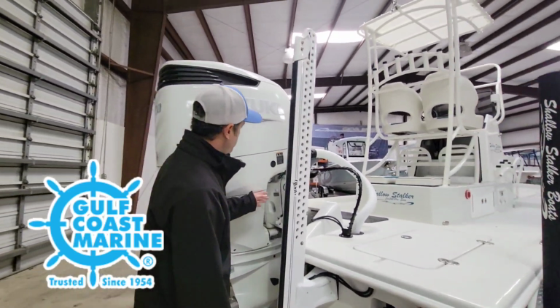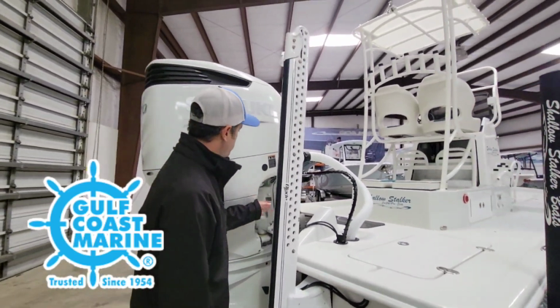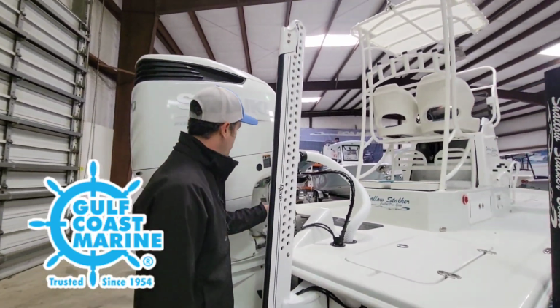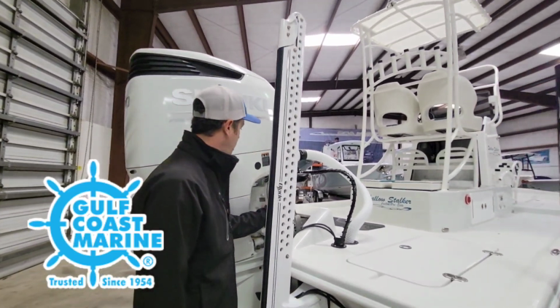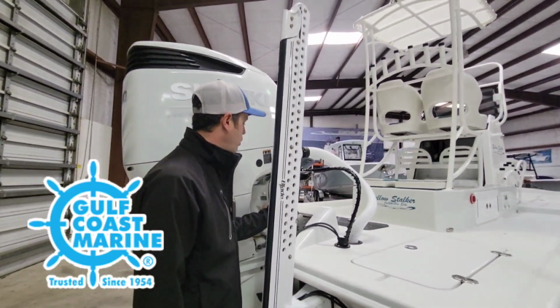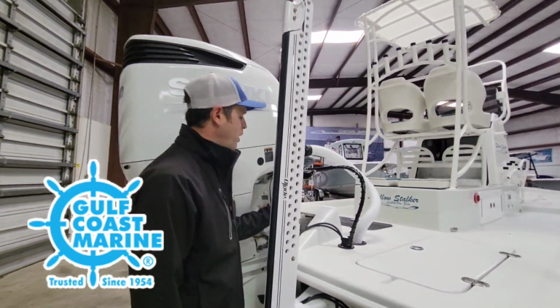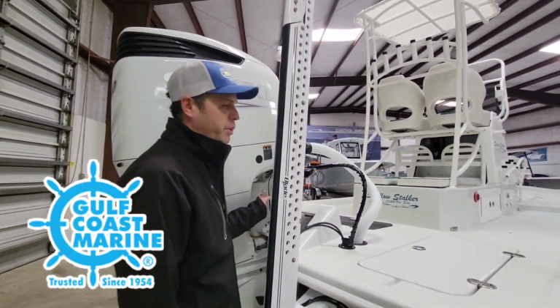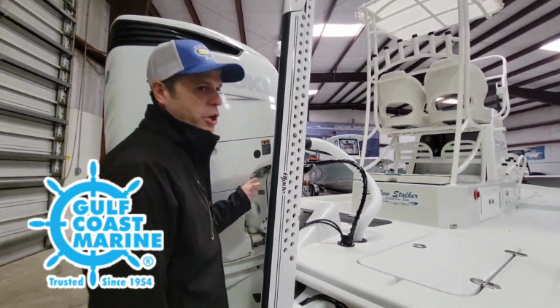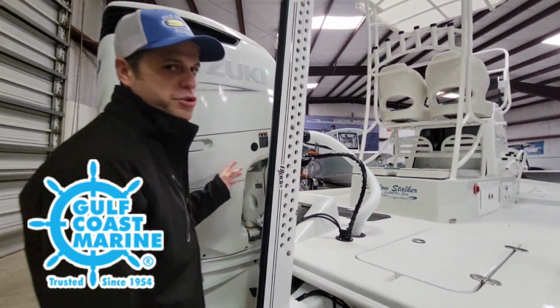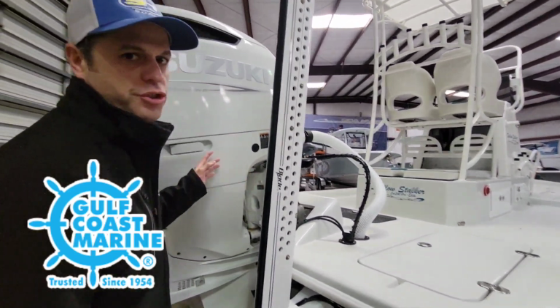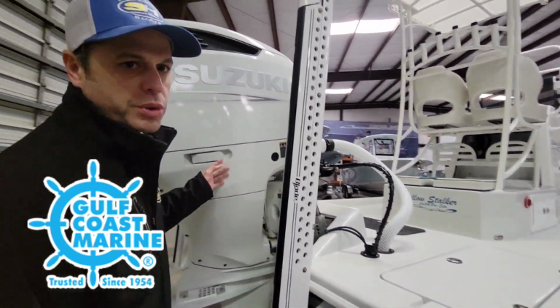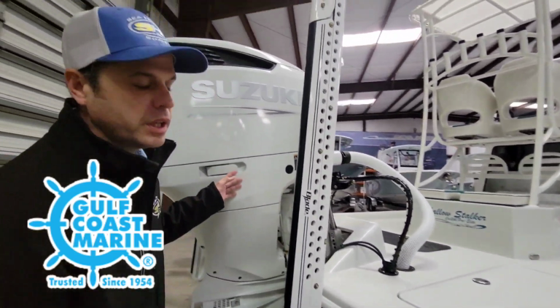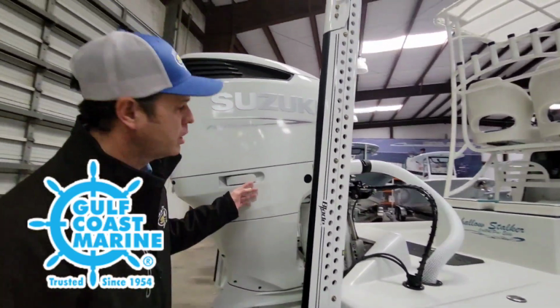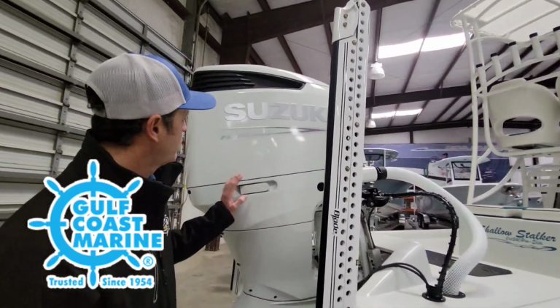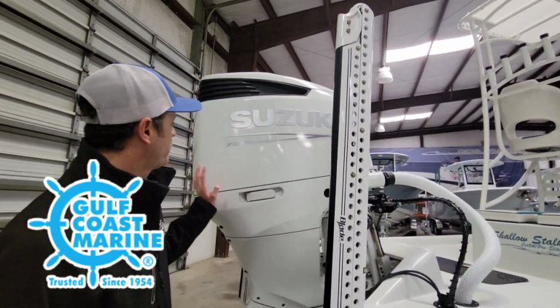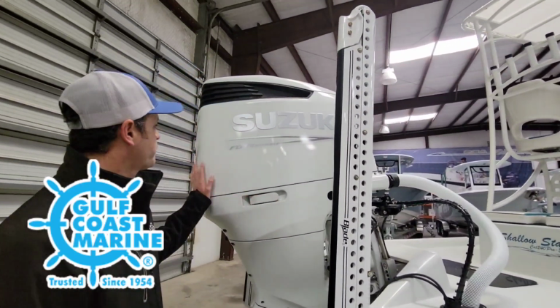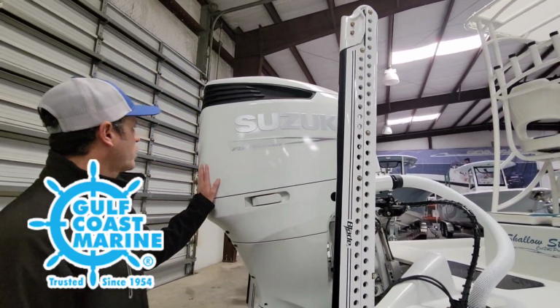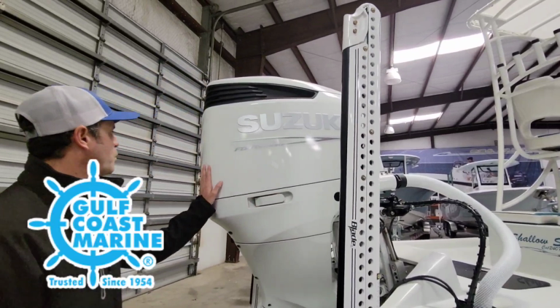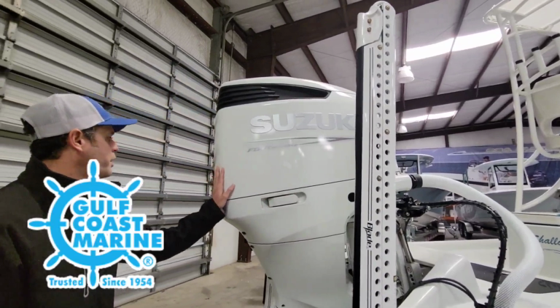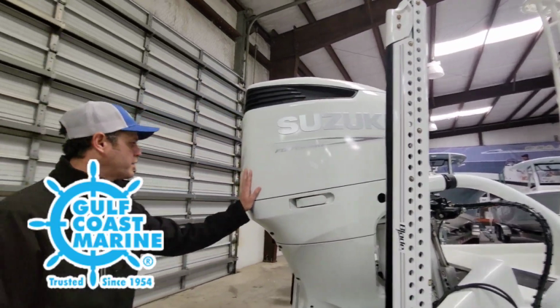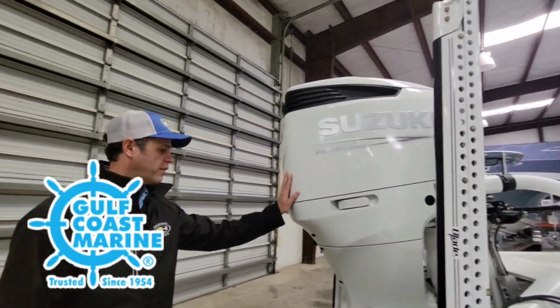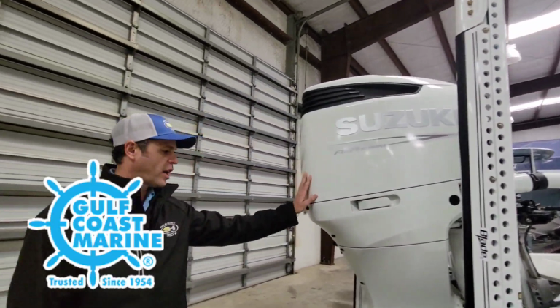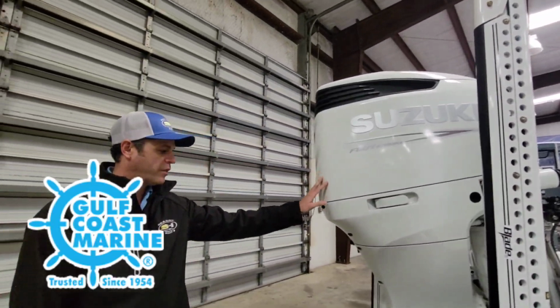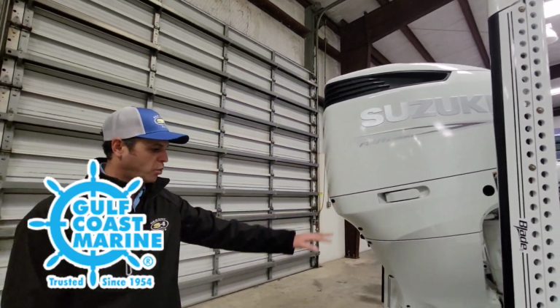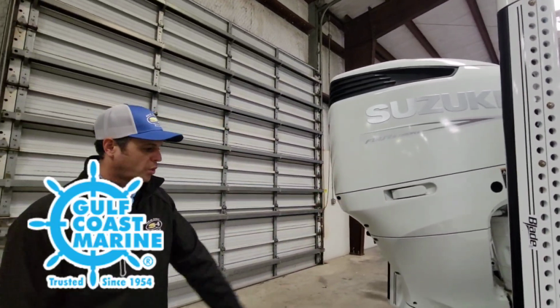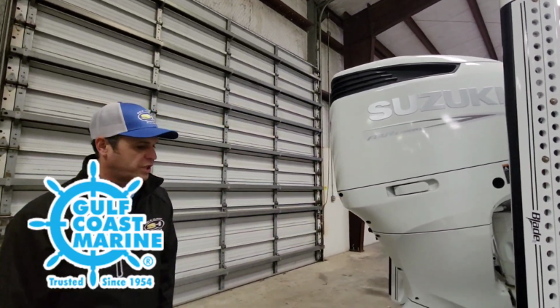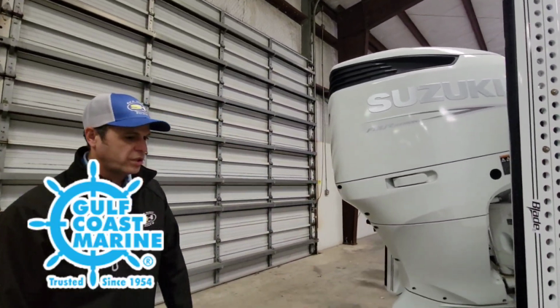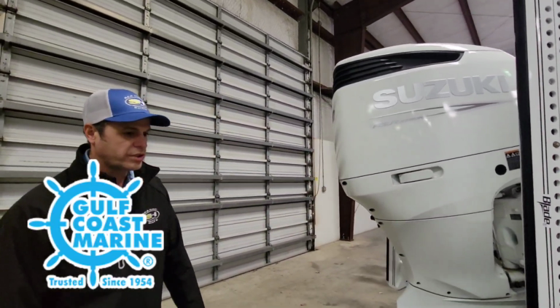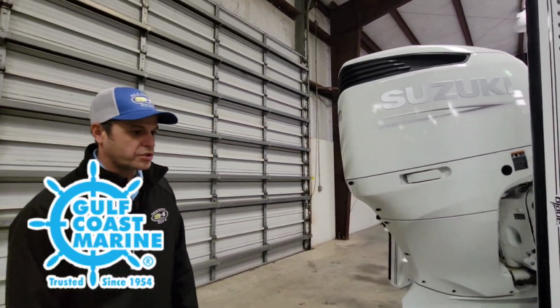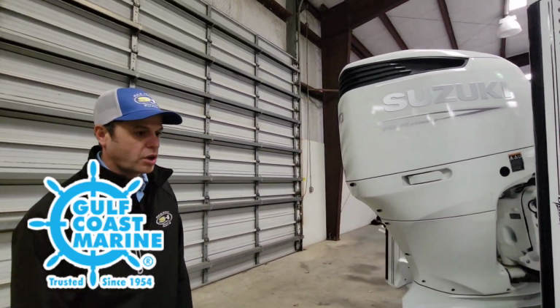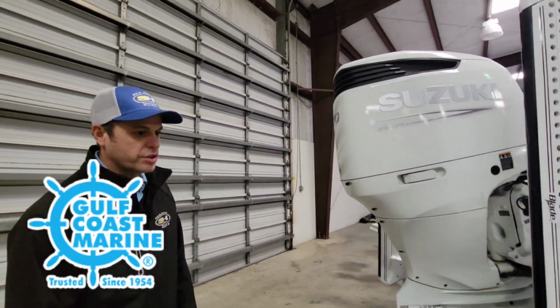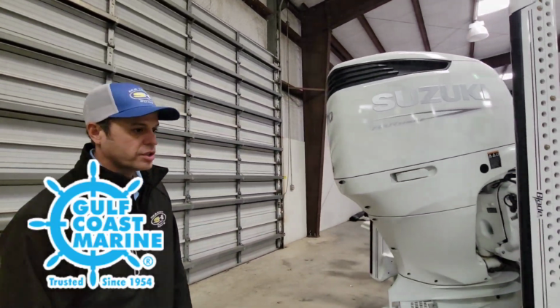It can be powered by a 300 Suzuki. Right now it's got a five-year warranty at no extra charge.